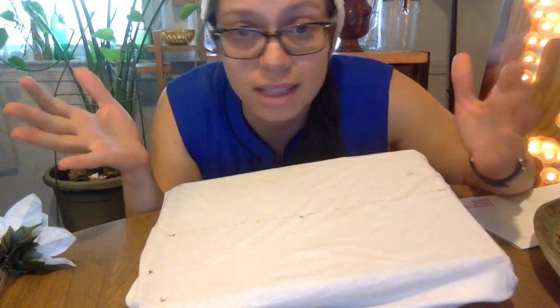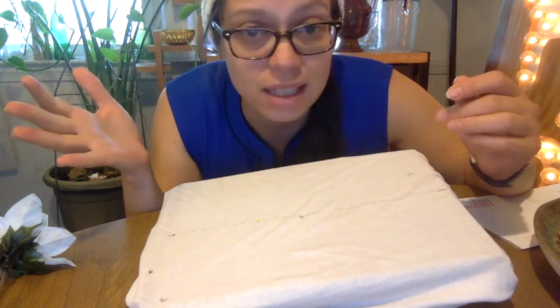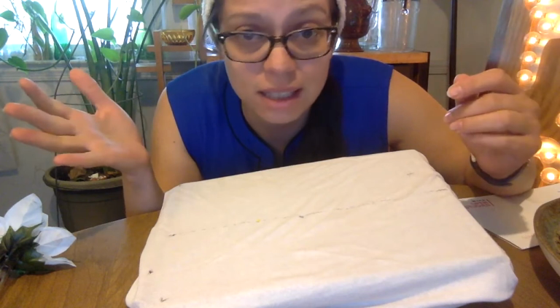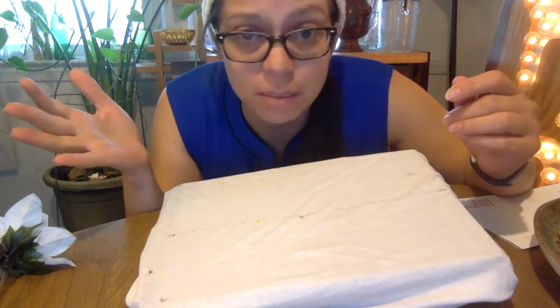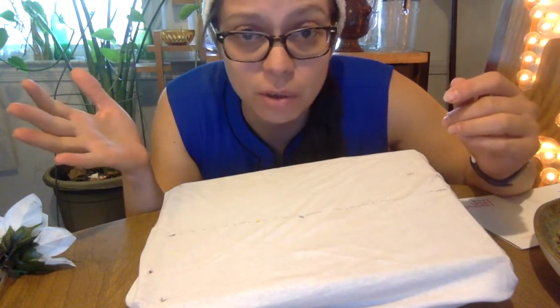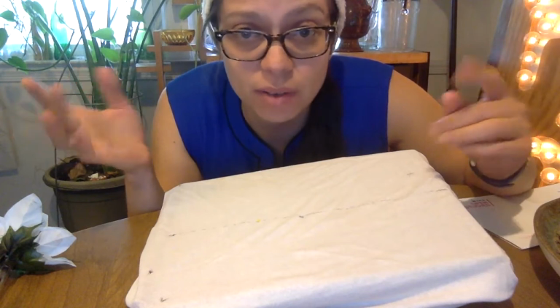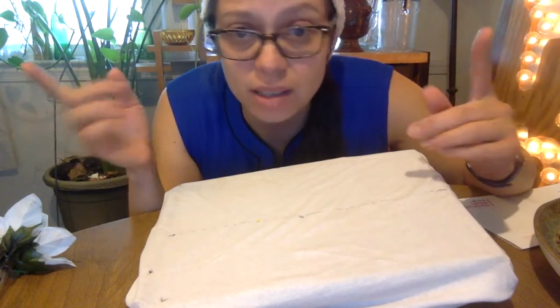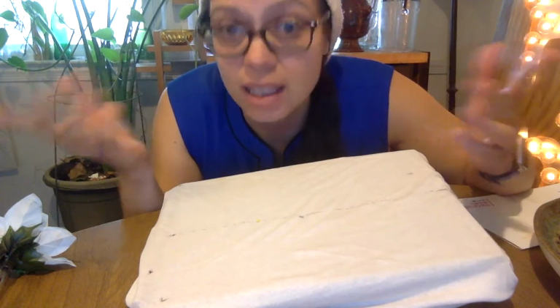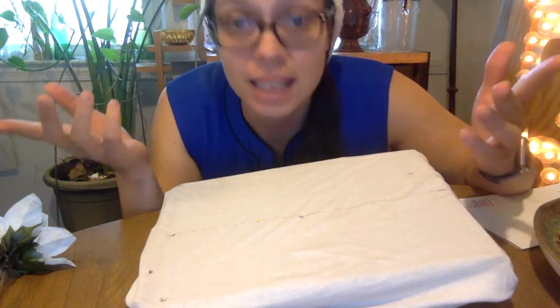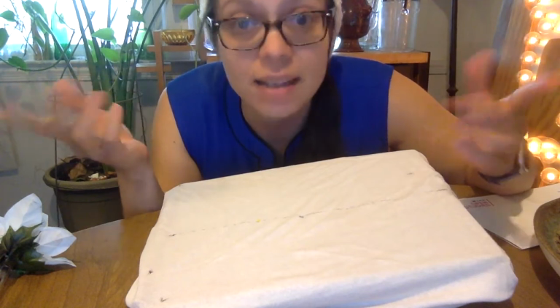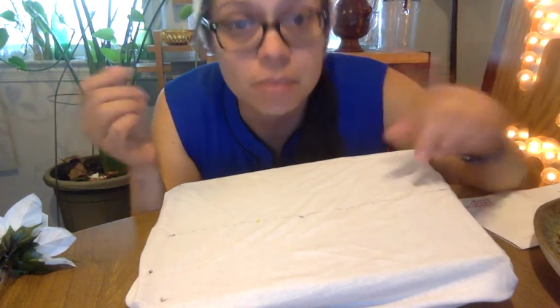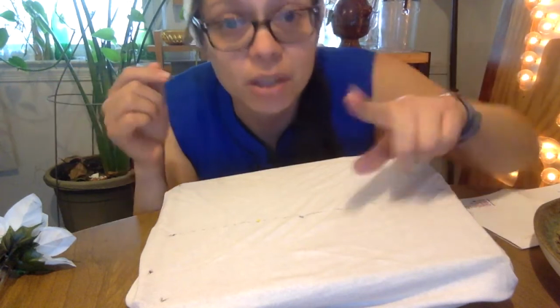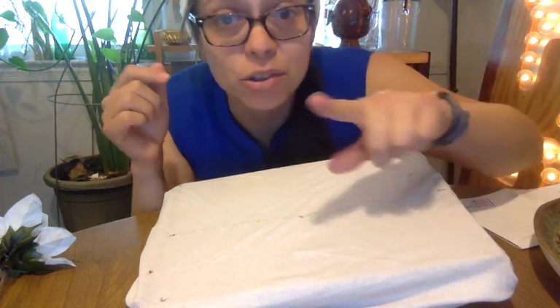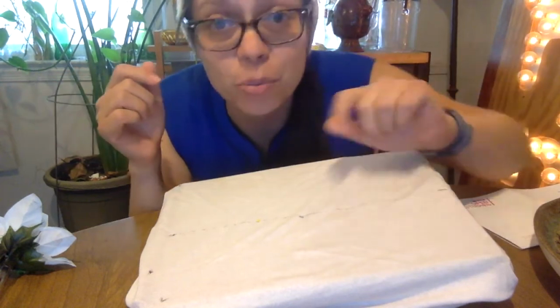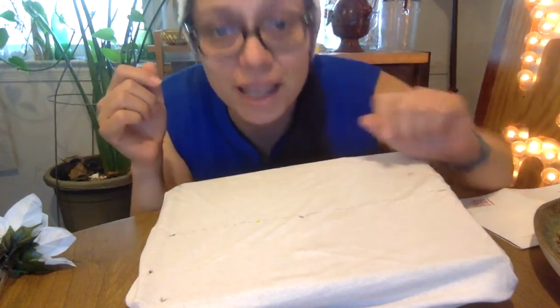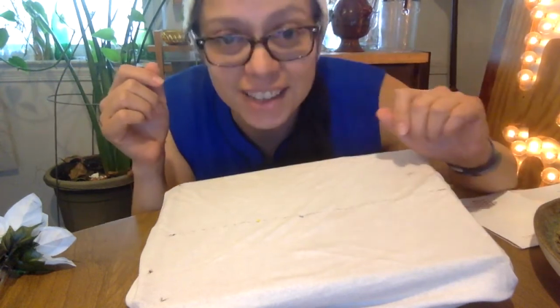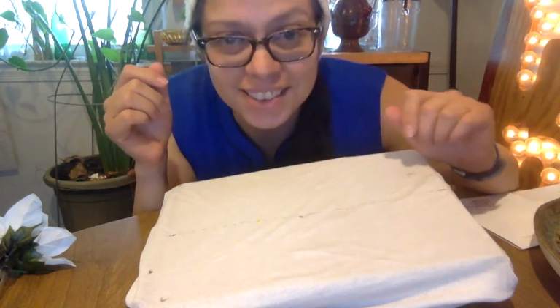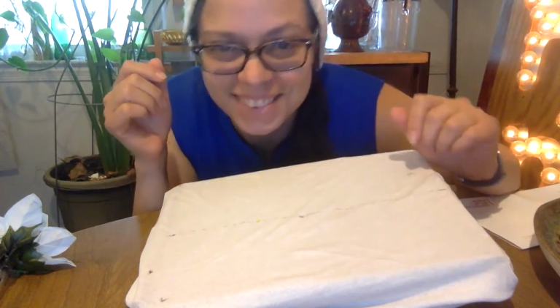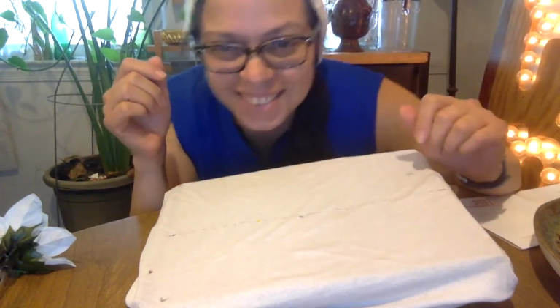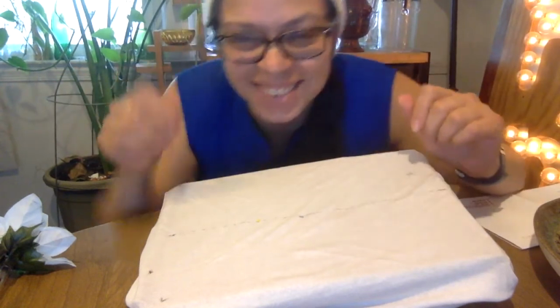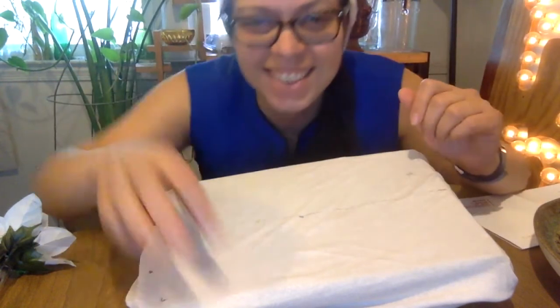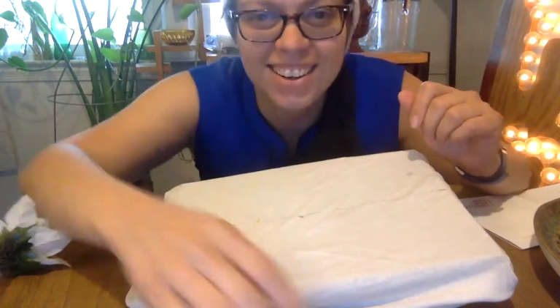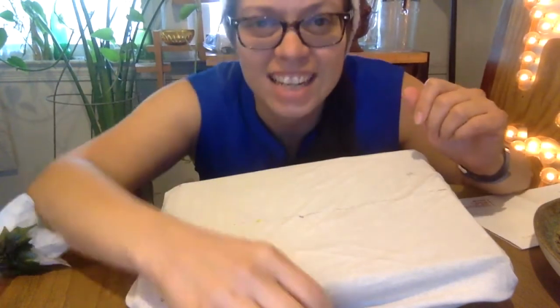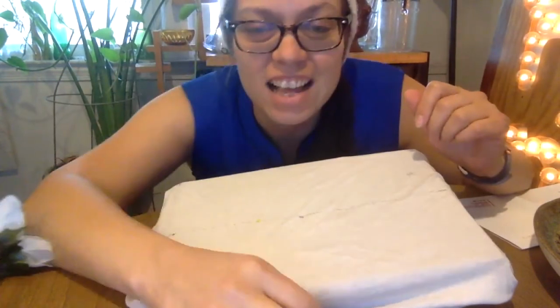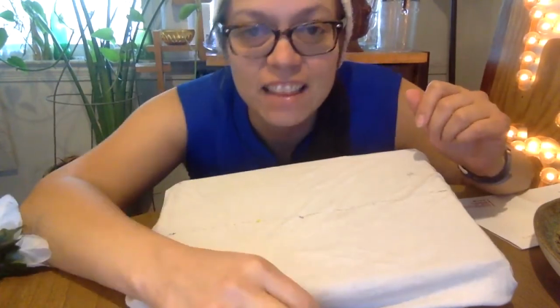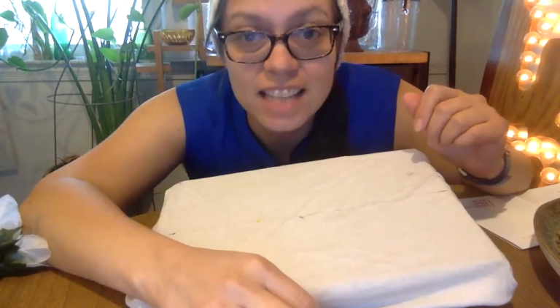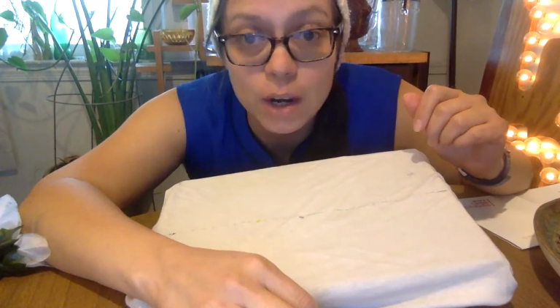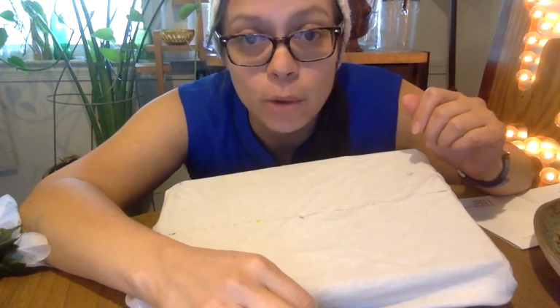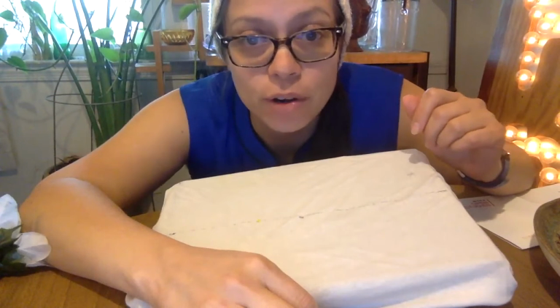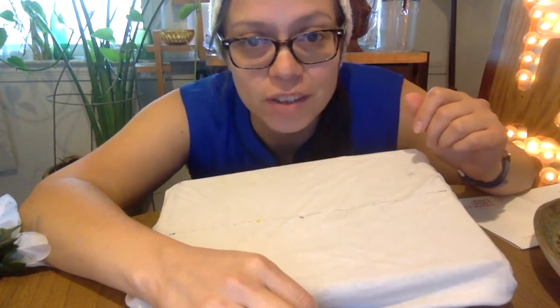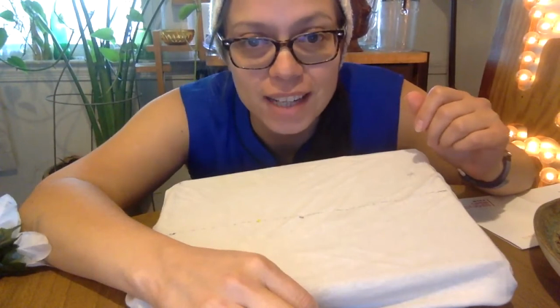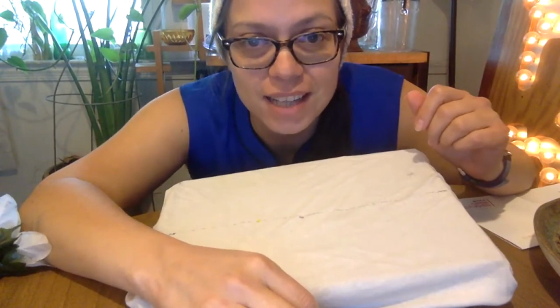Is it going to be perfect? Yes, because you made it. All right, let's get our marker for the next step.